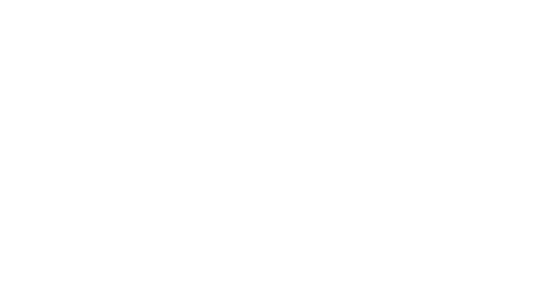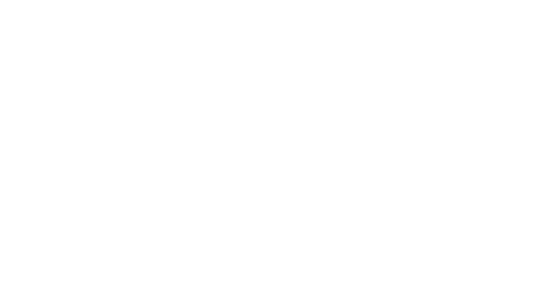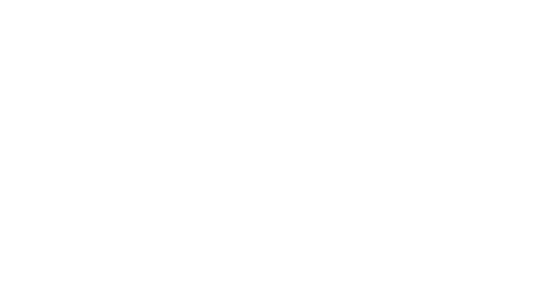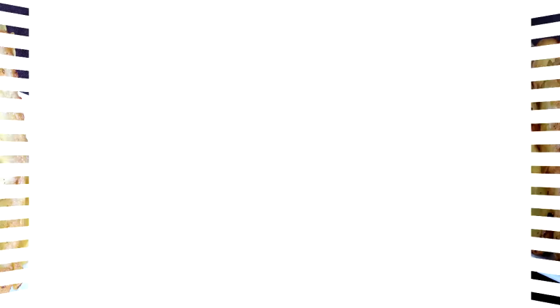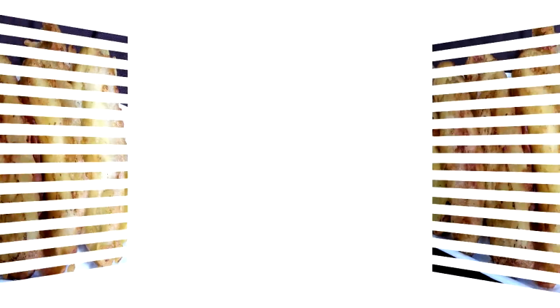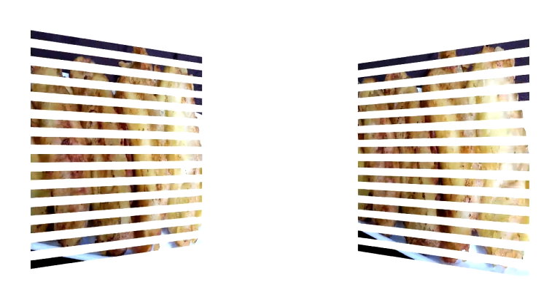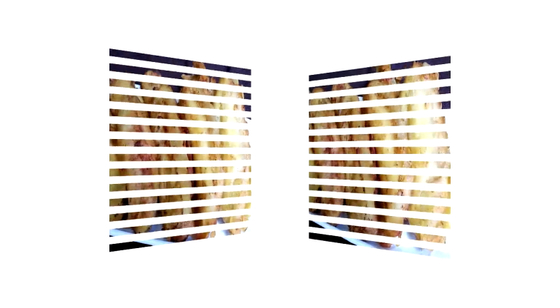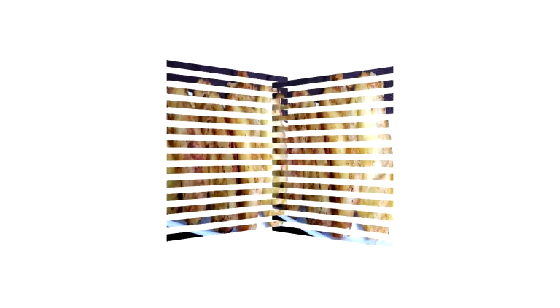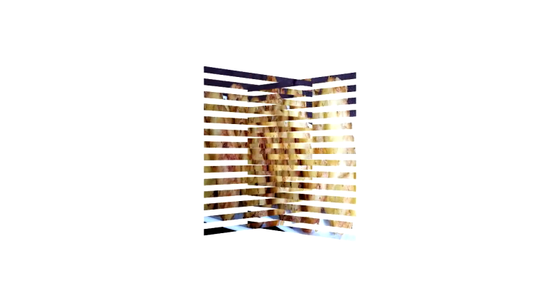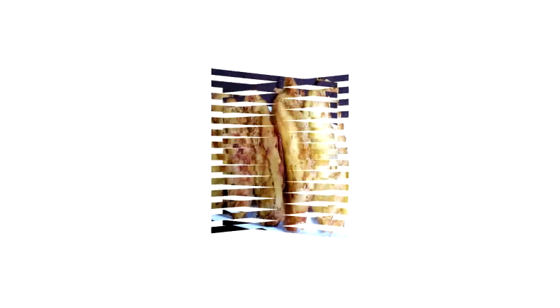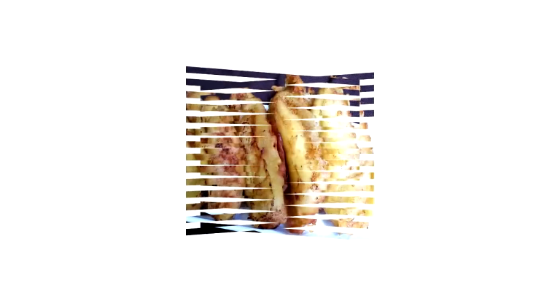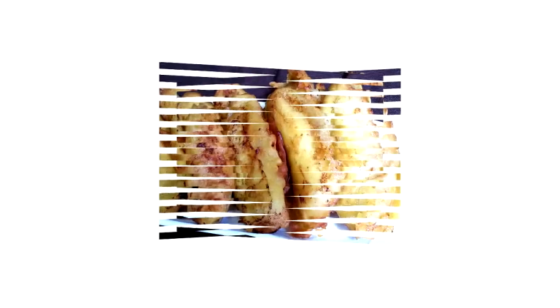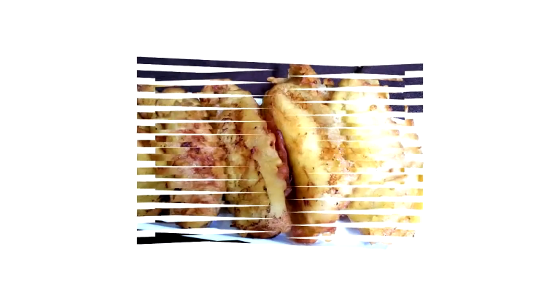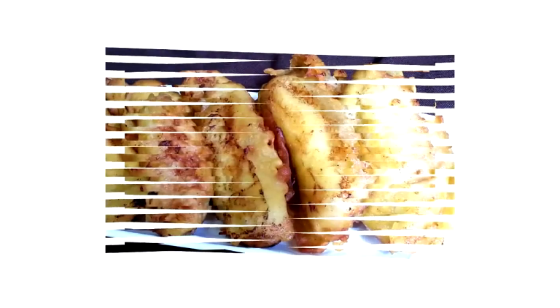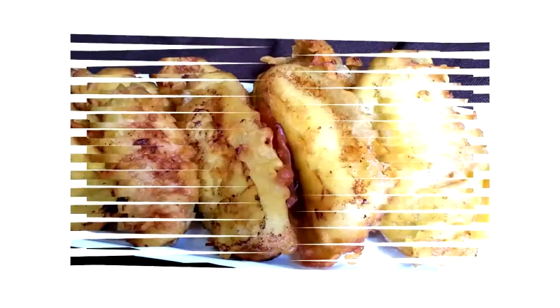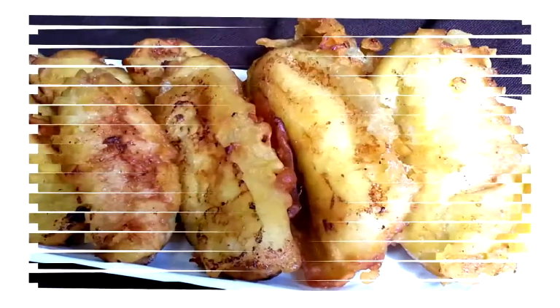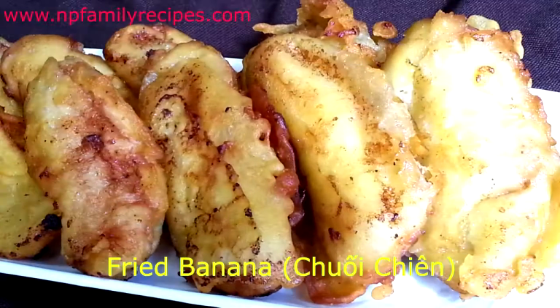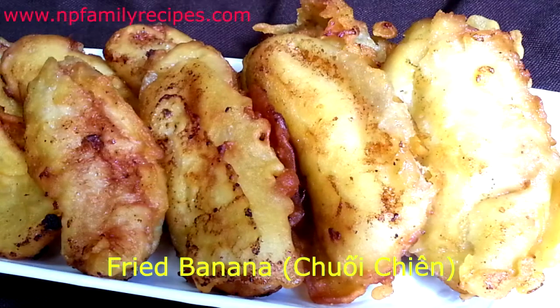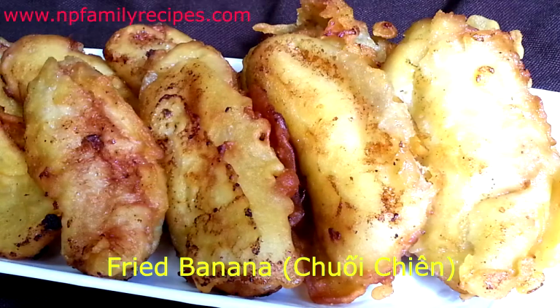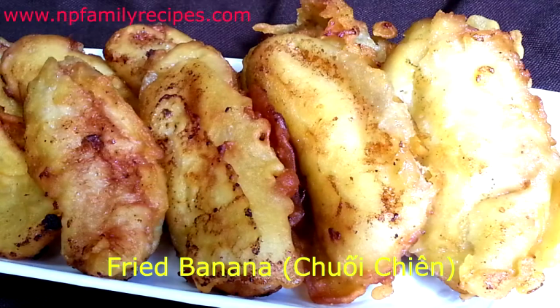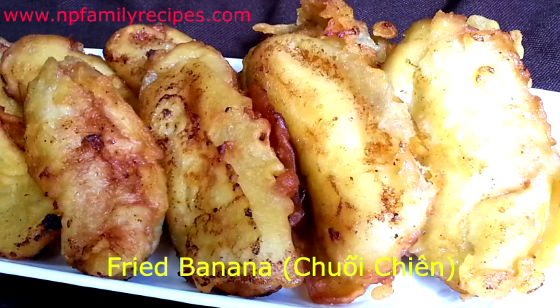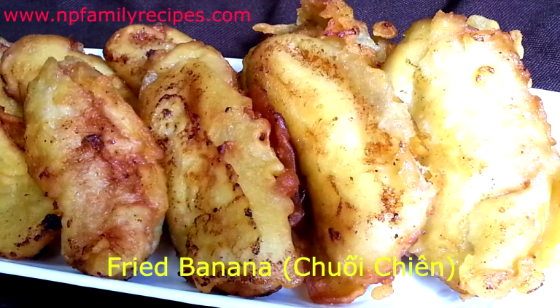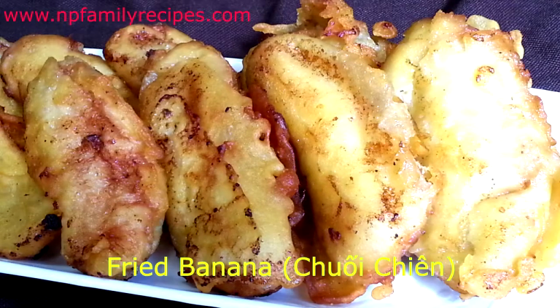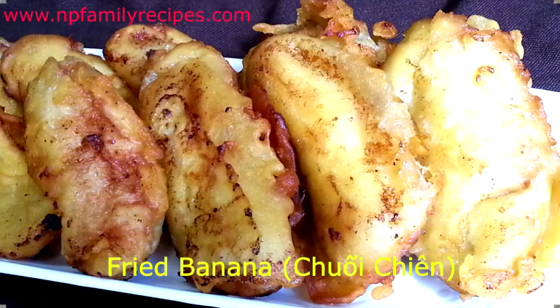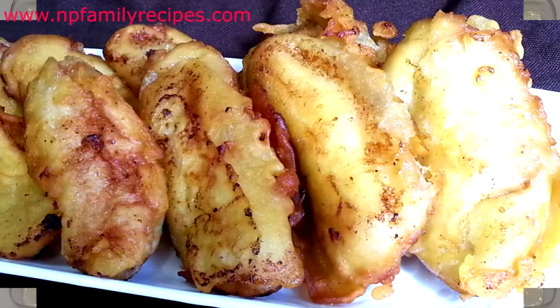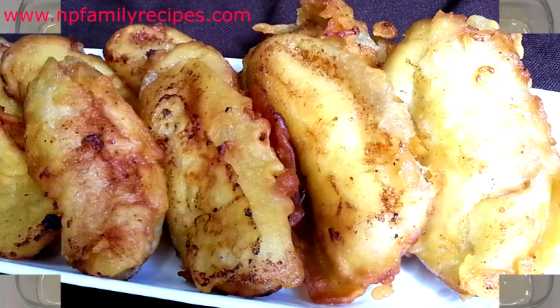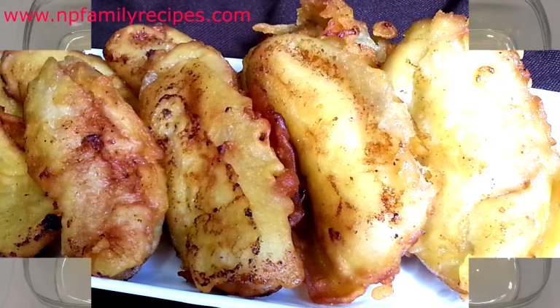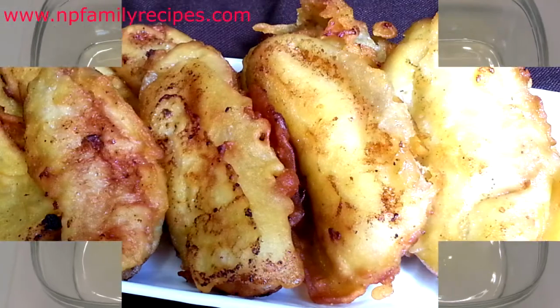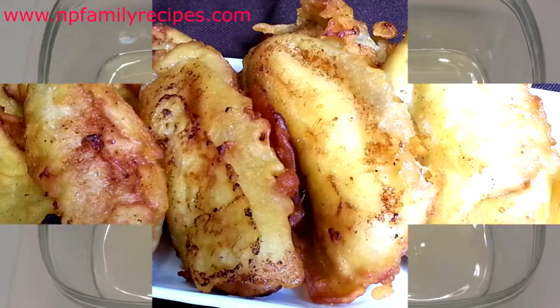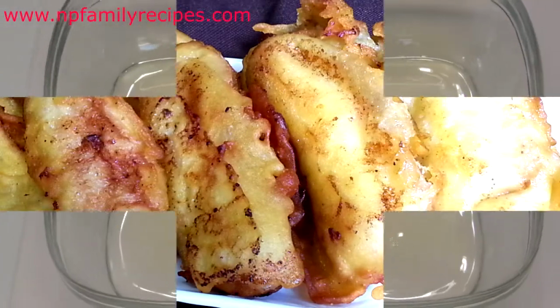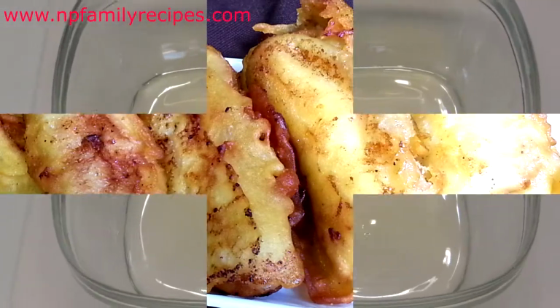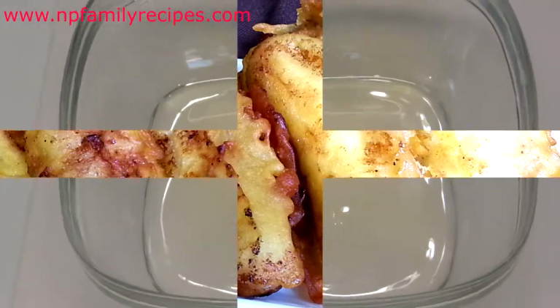Hi everyone, today I'm gonna make fried banana, or chui ching.